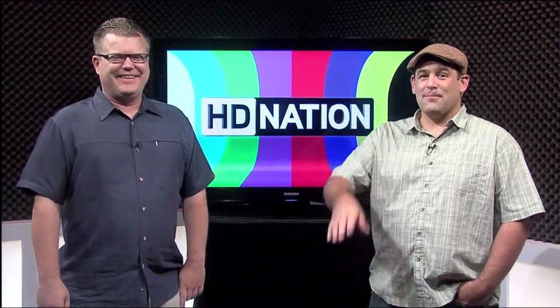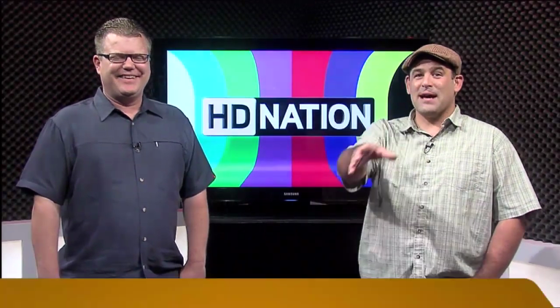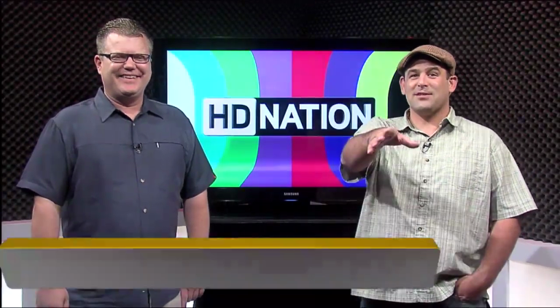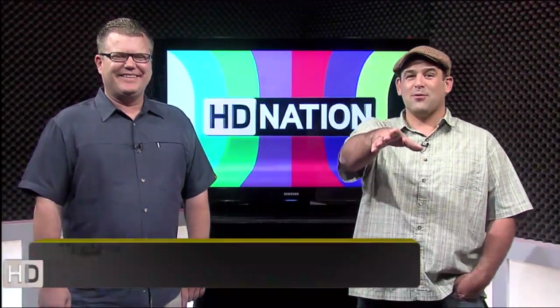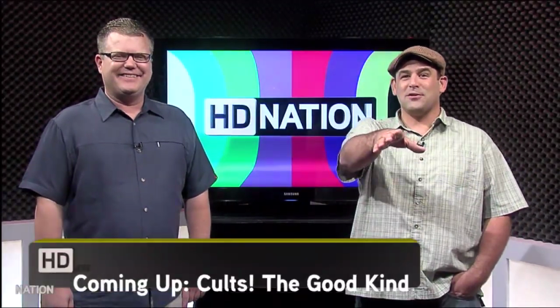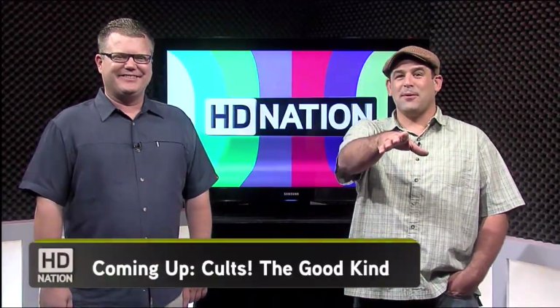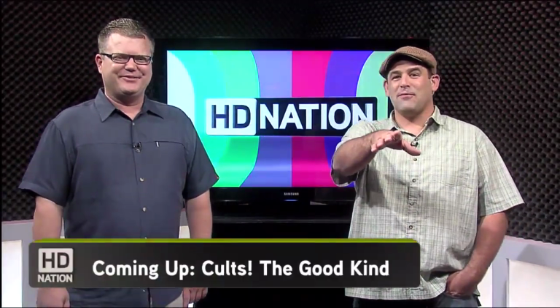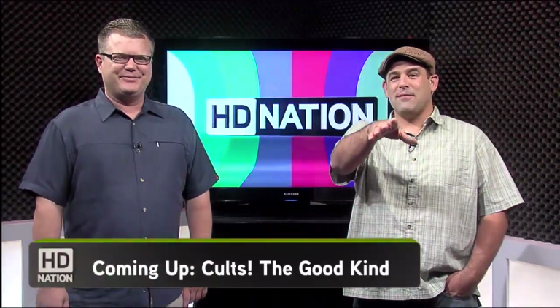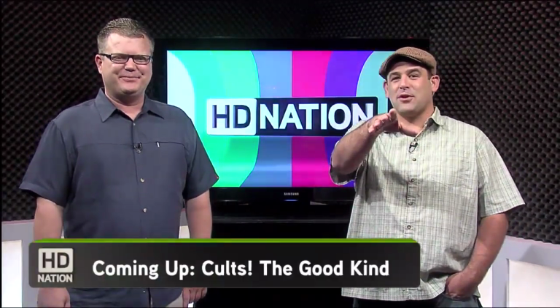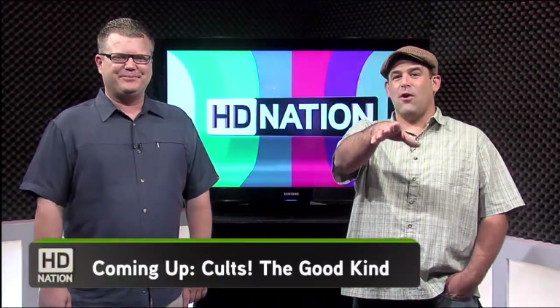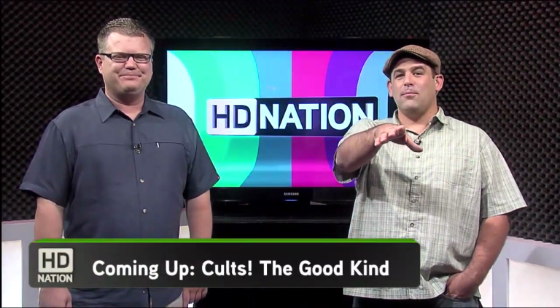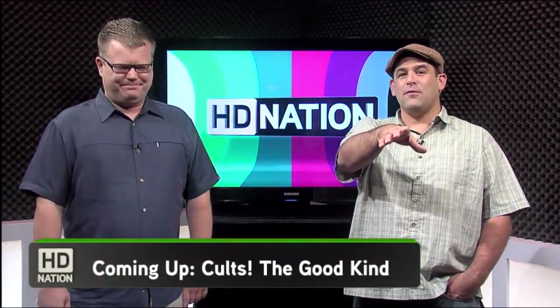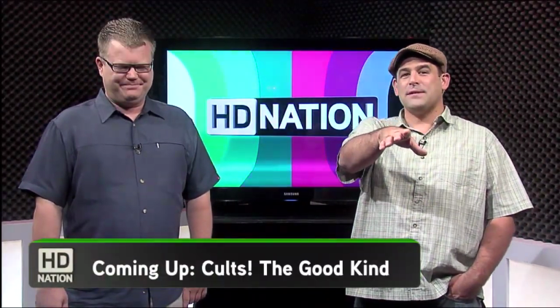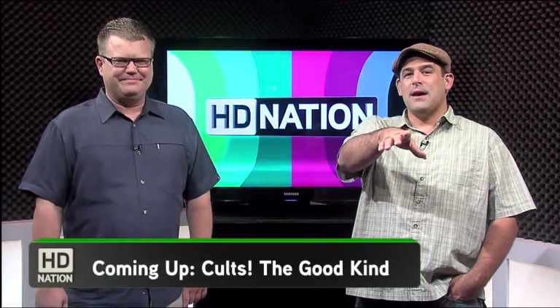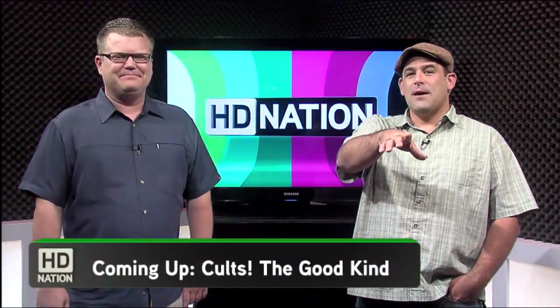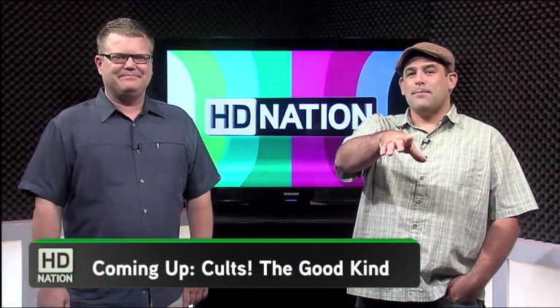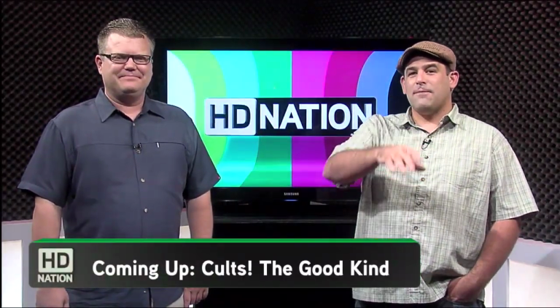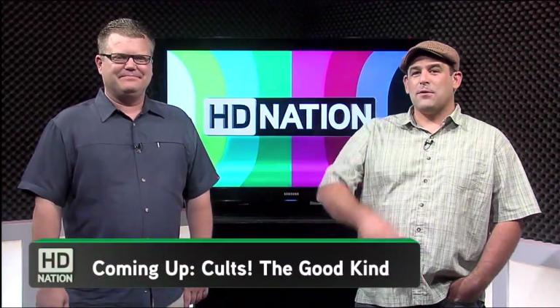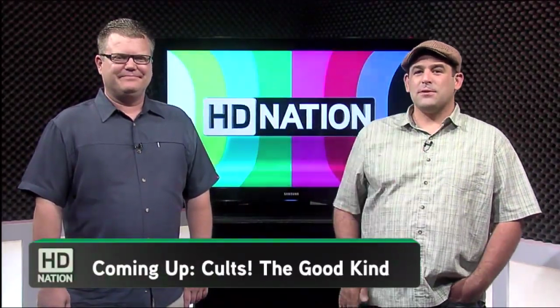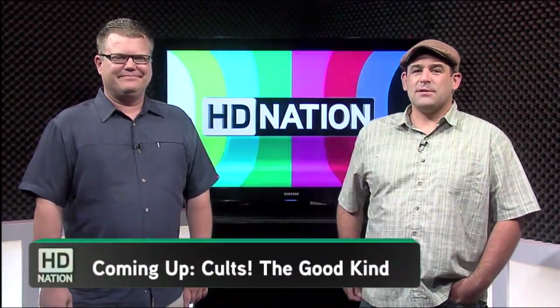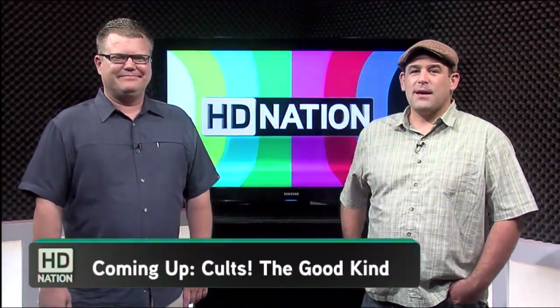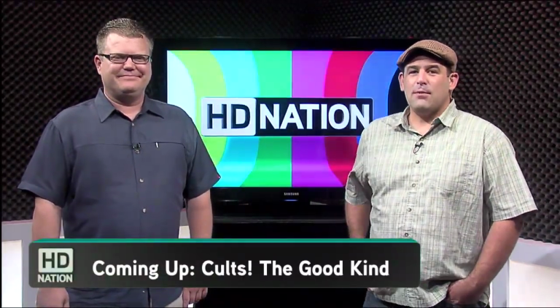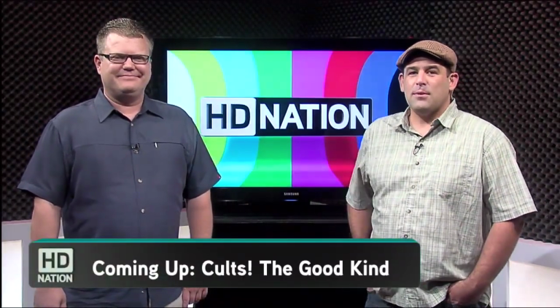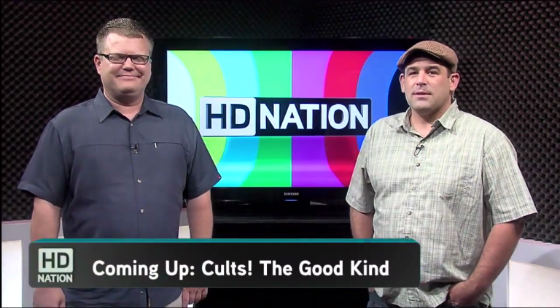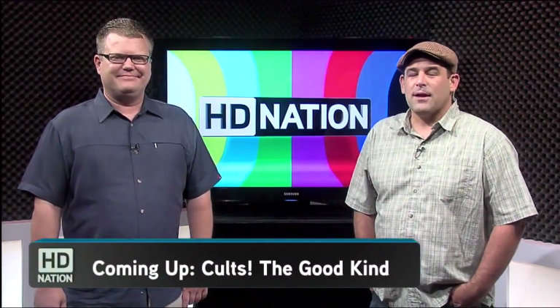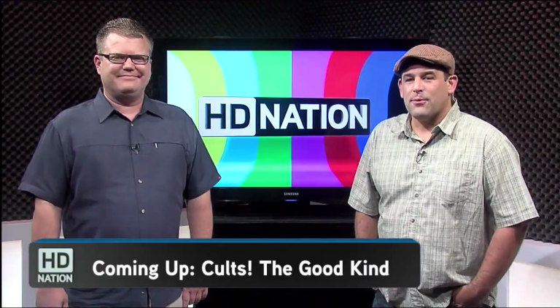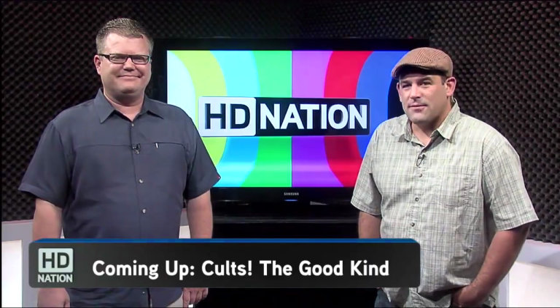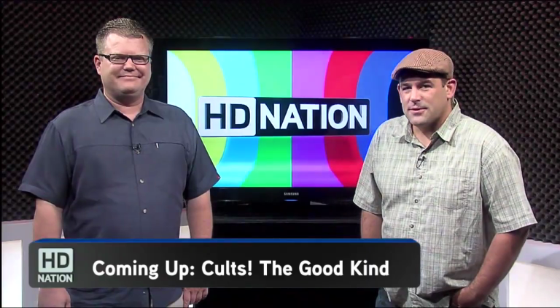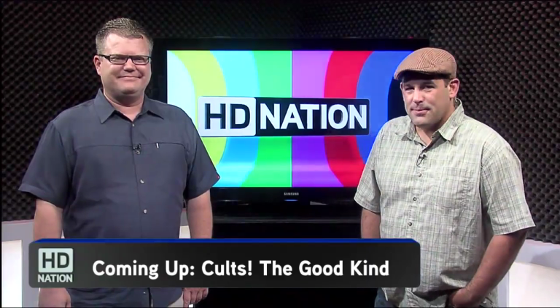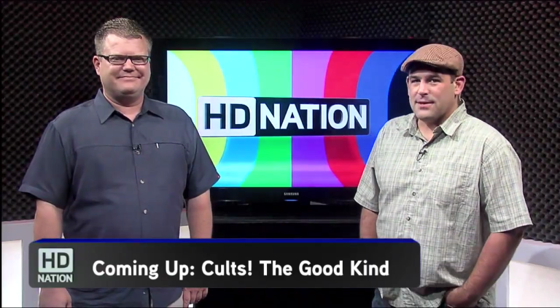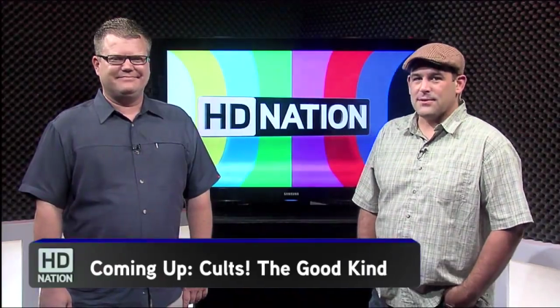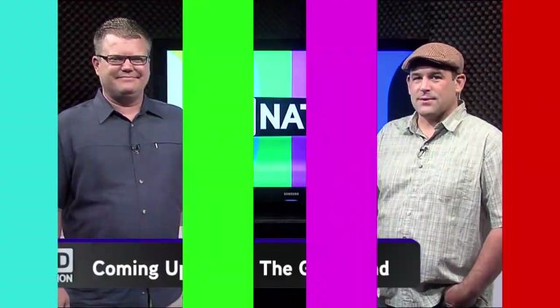Up next we're going to talk about our favorite cult movies, but first let's take a moment to thank one of our sponsors.